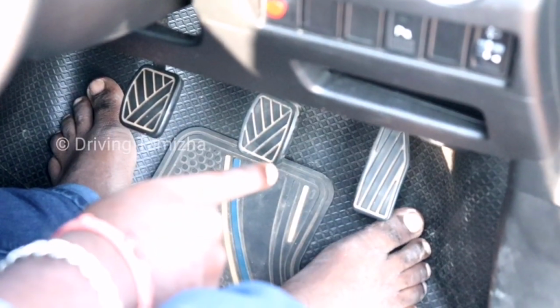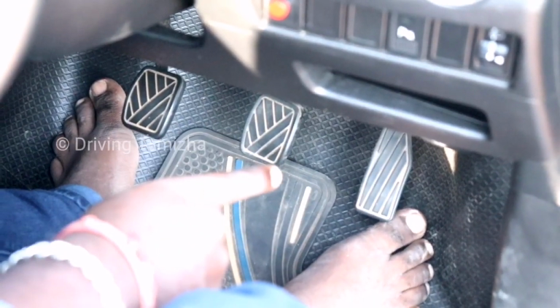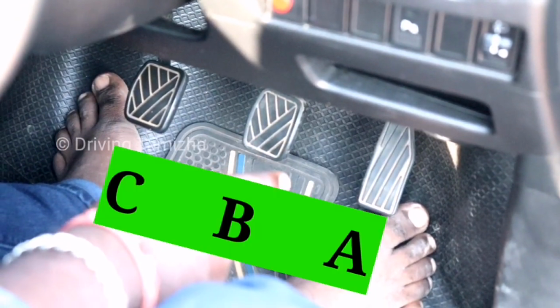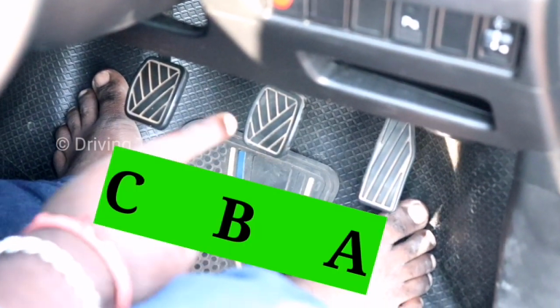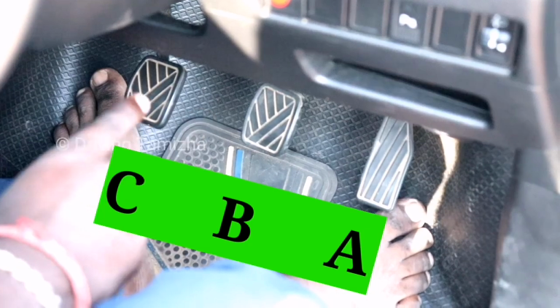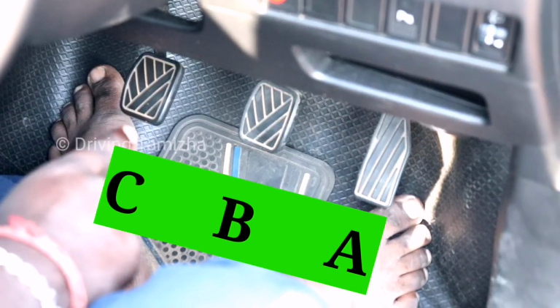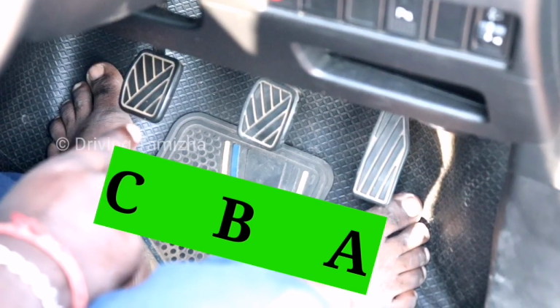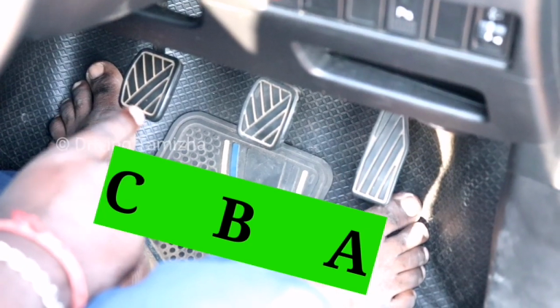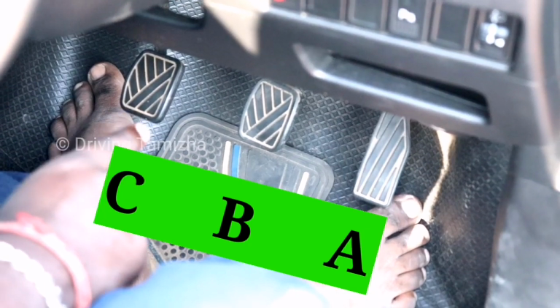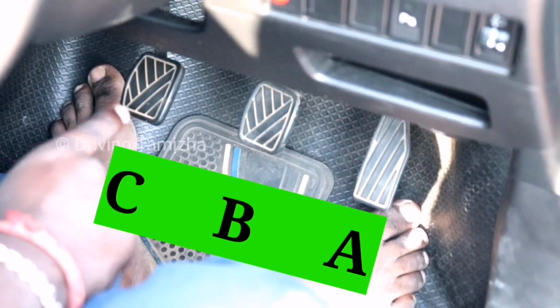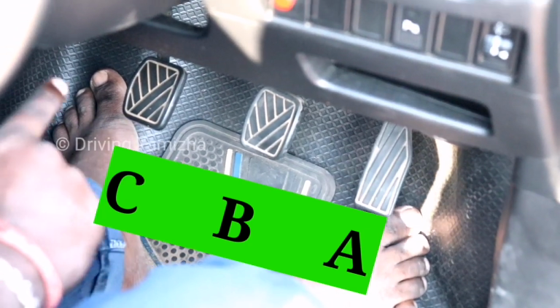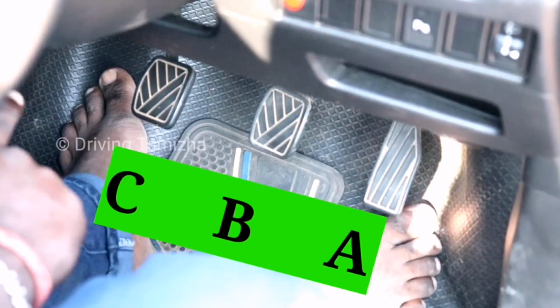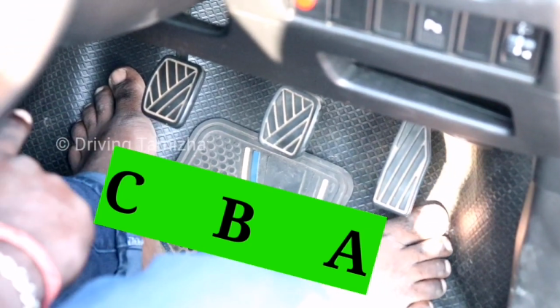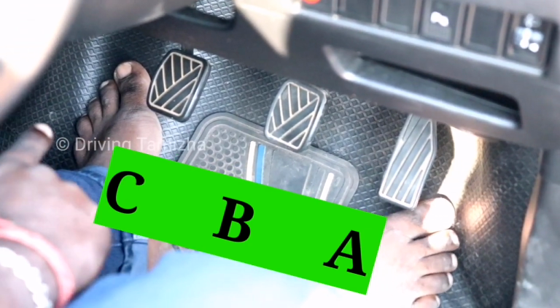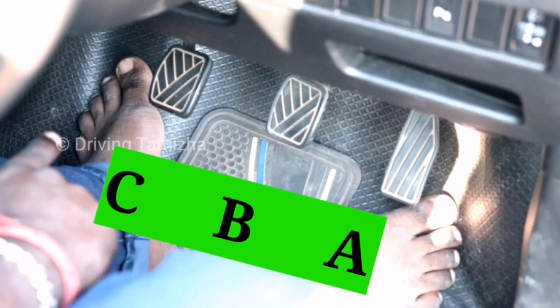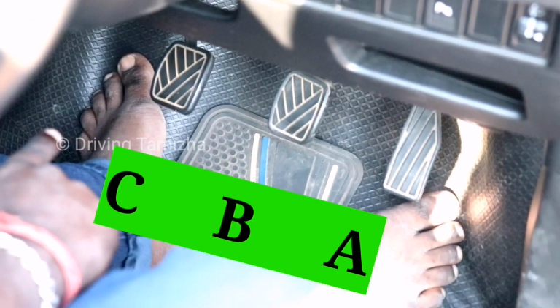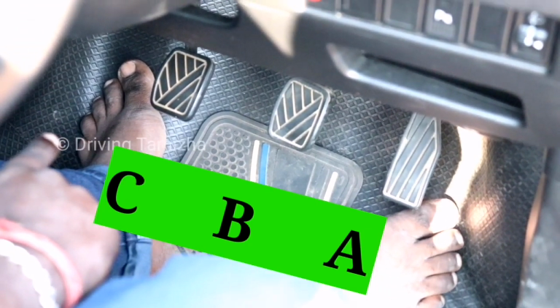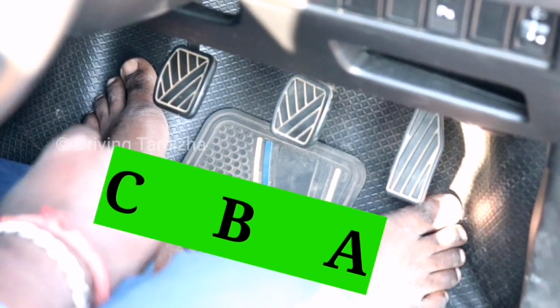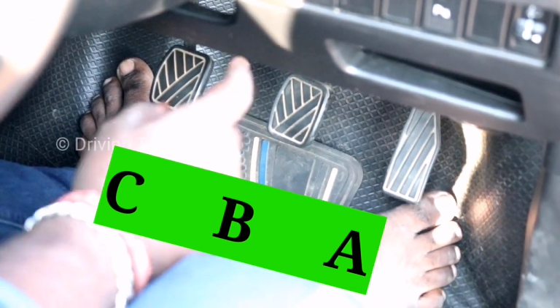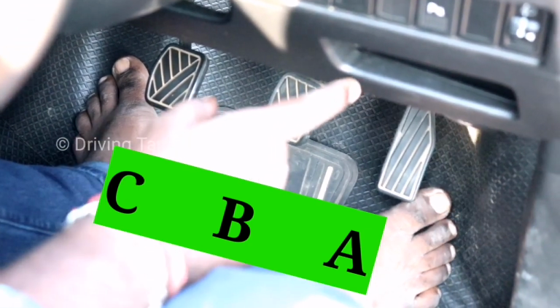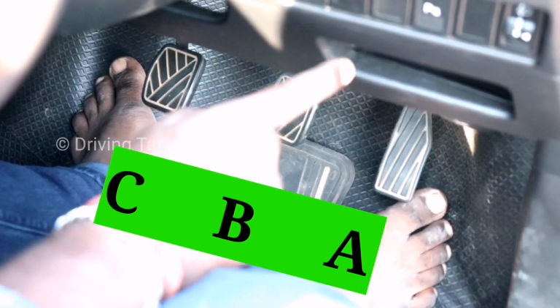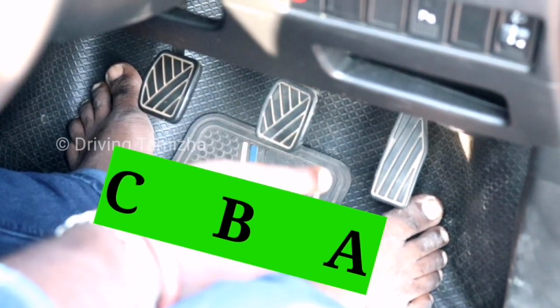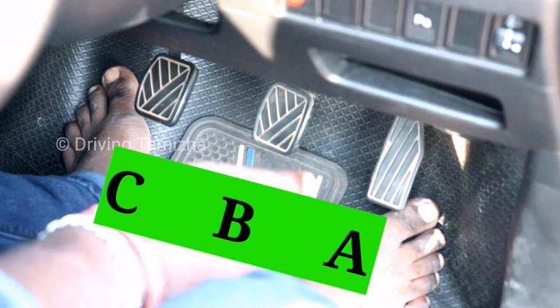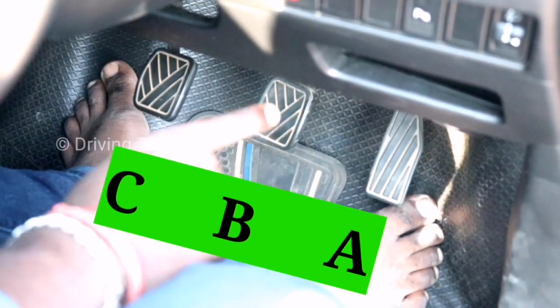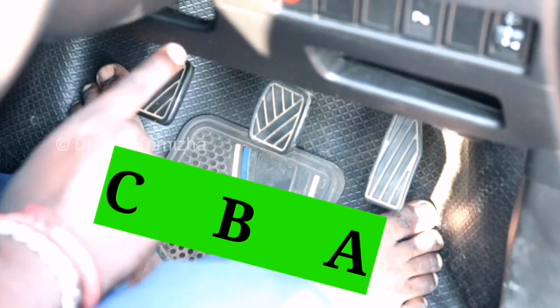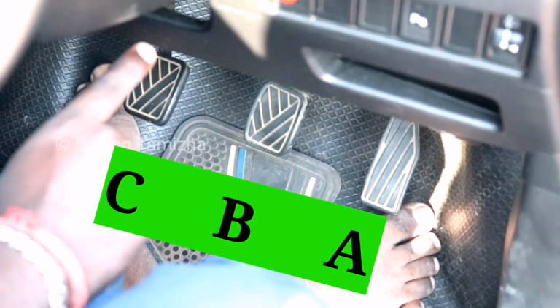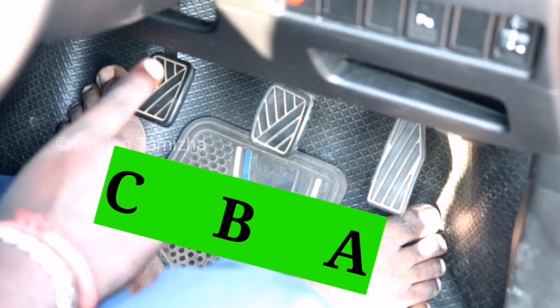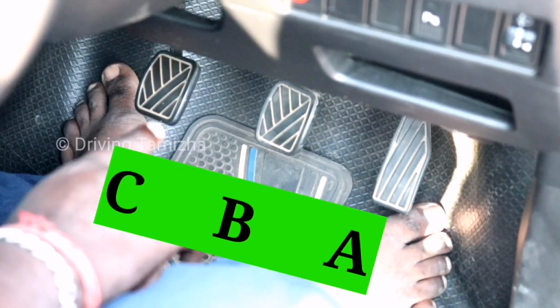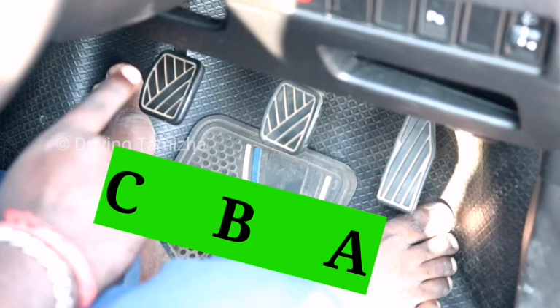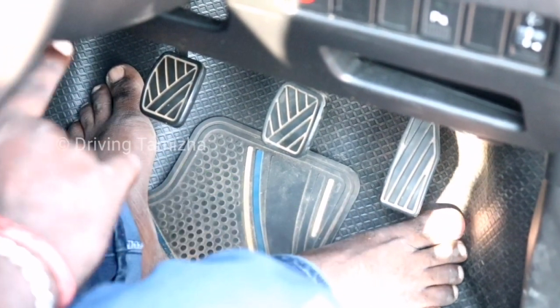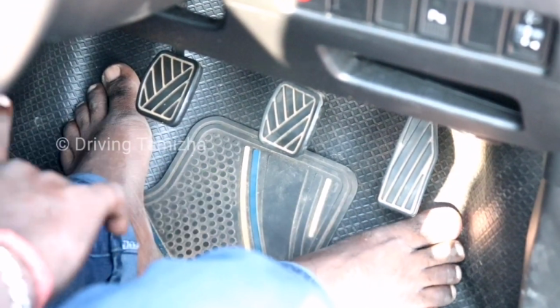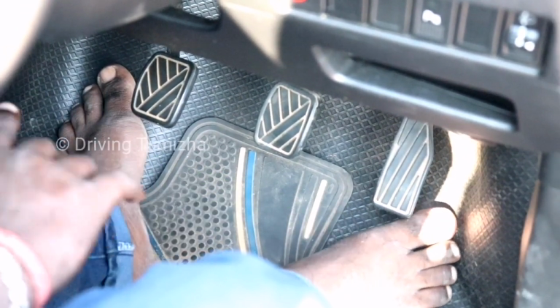The three controls are: Accelerator, Brake, and Clutch. Accelerator, Brake, Clutch.